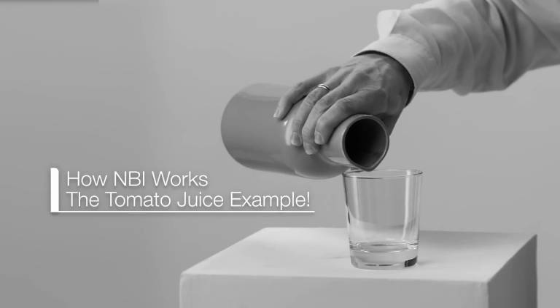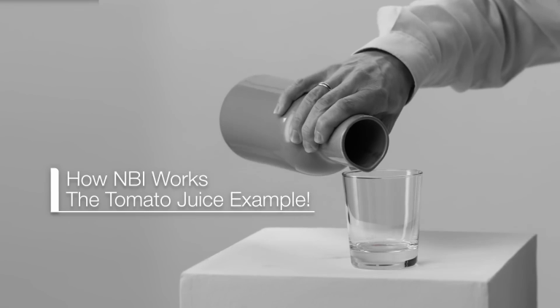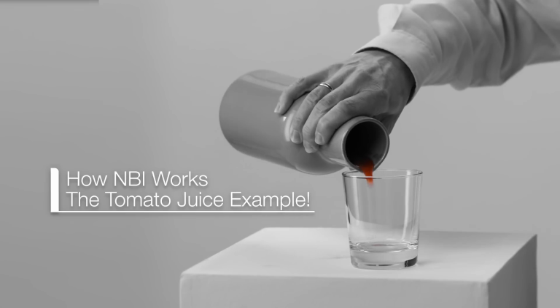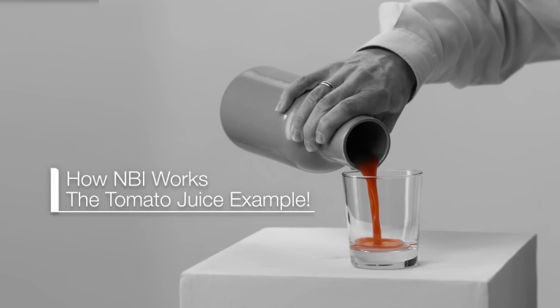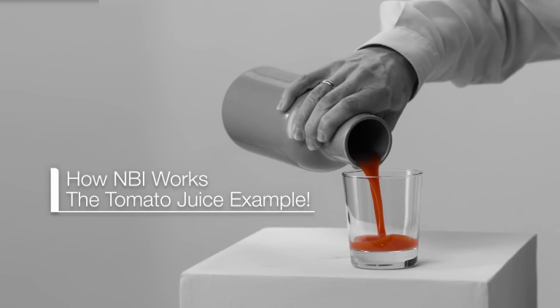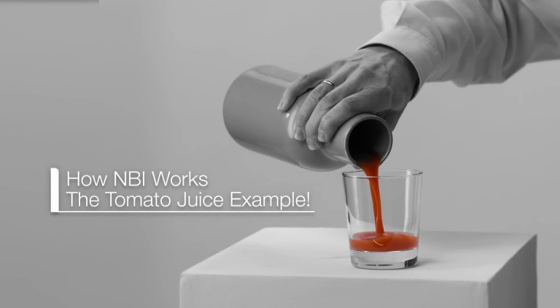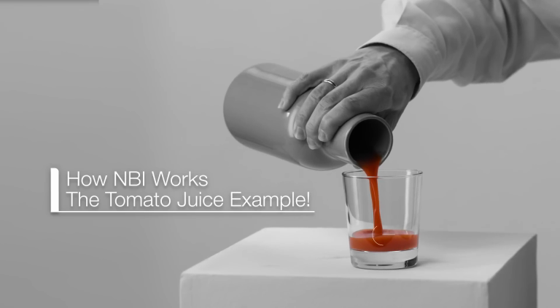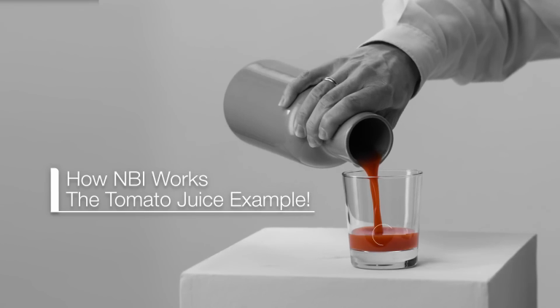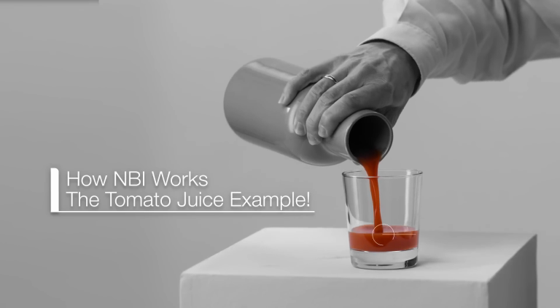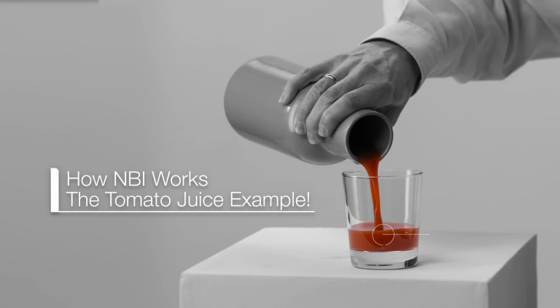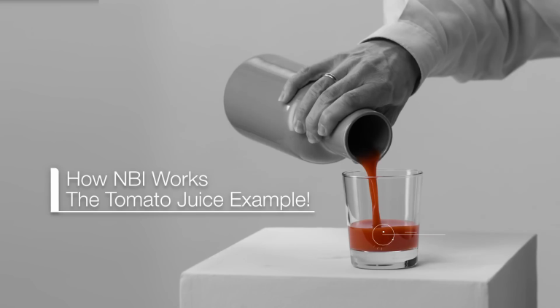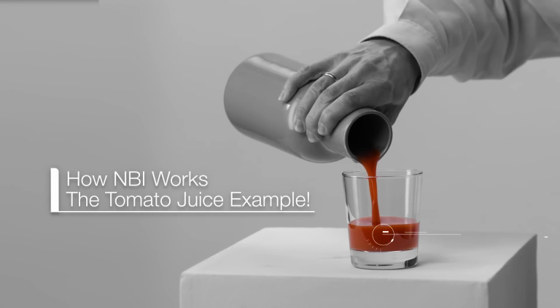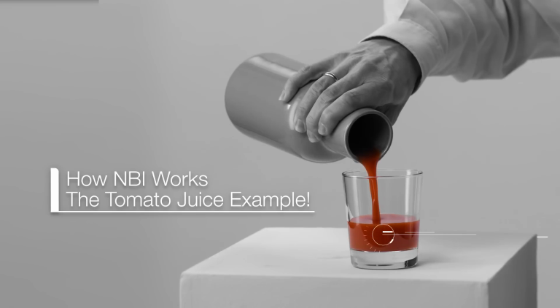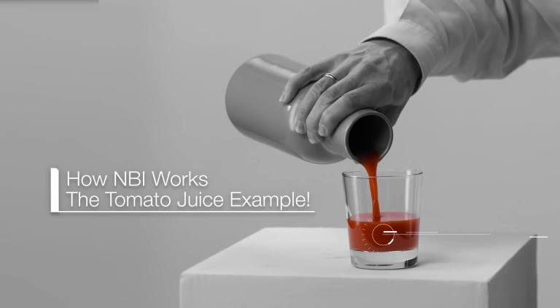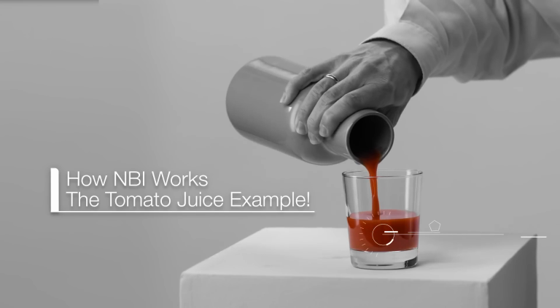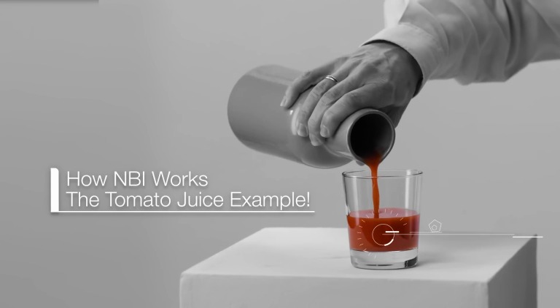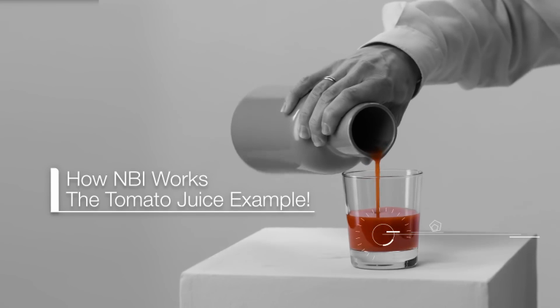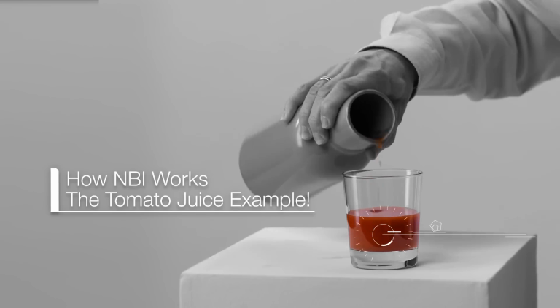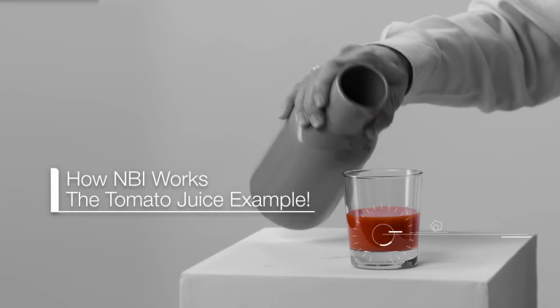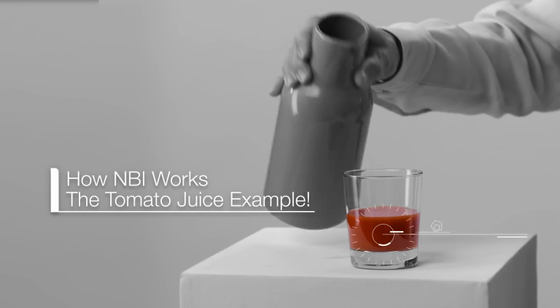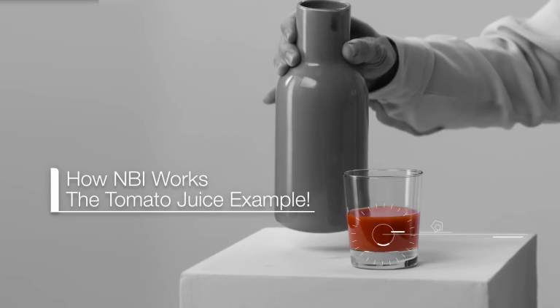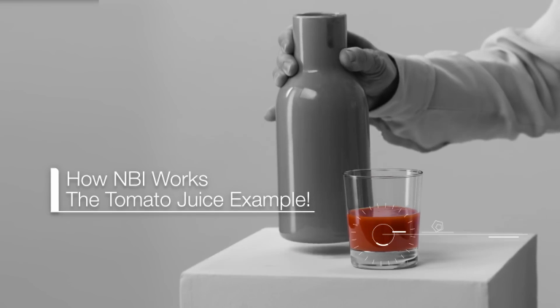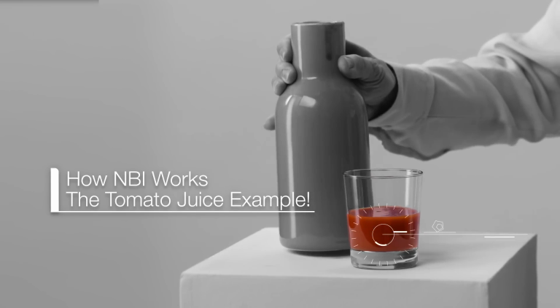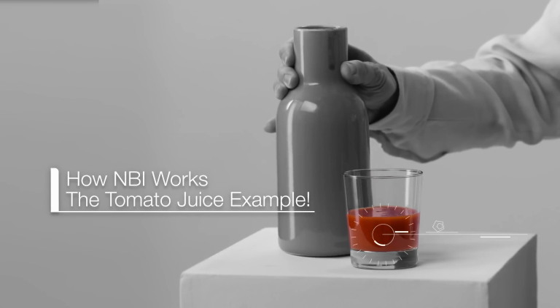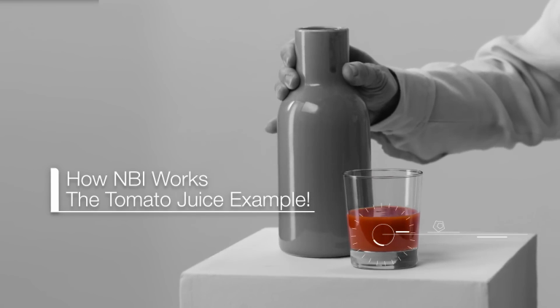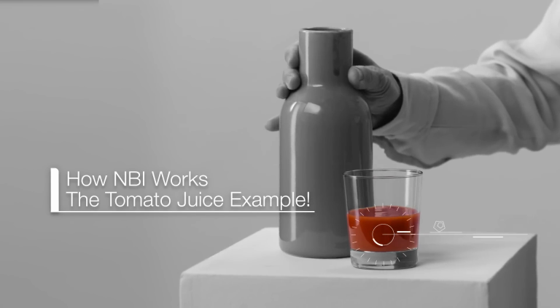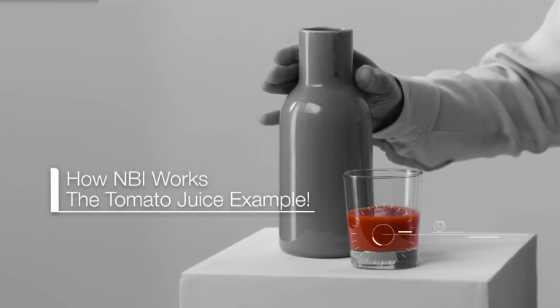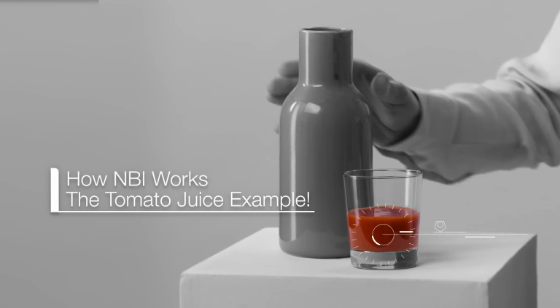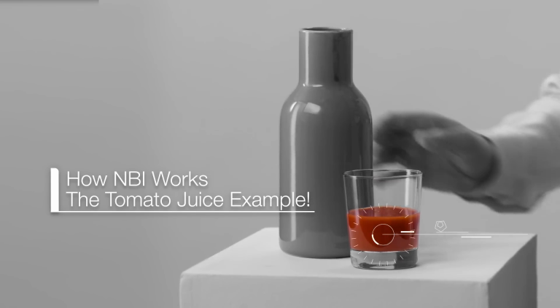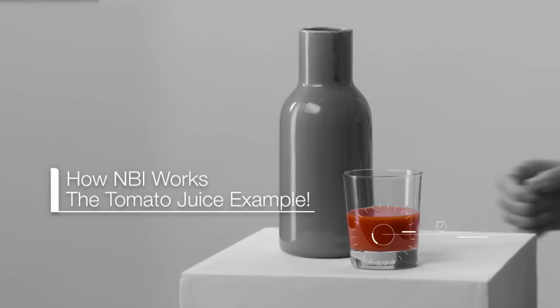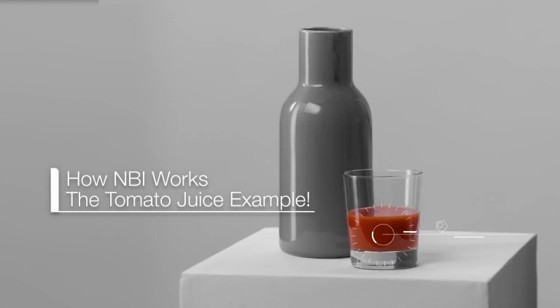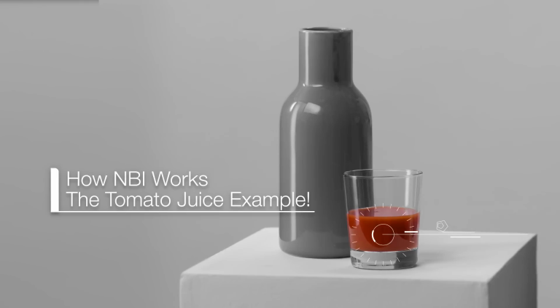The interesting question is: what does NBI have to do with tomato juice?